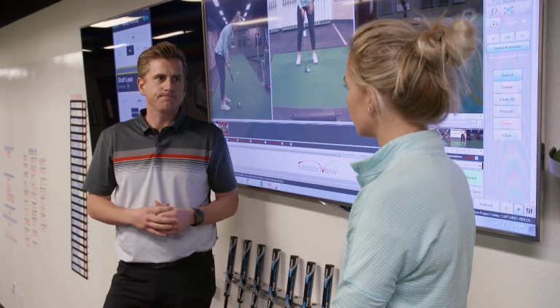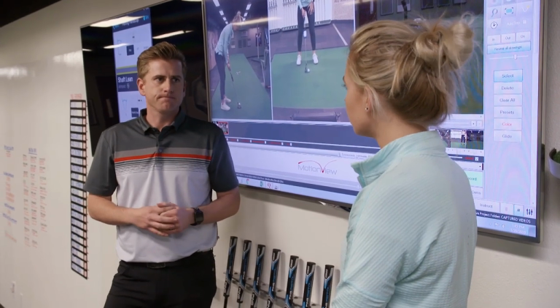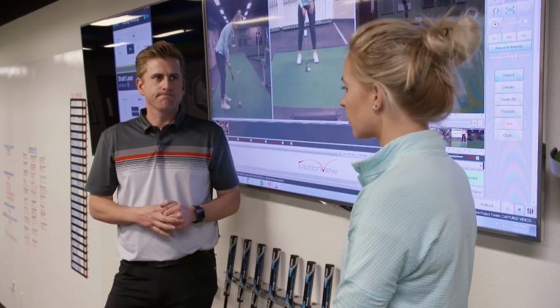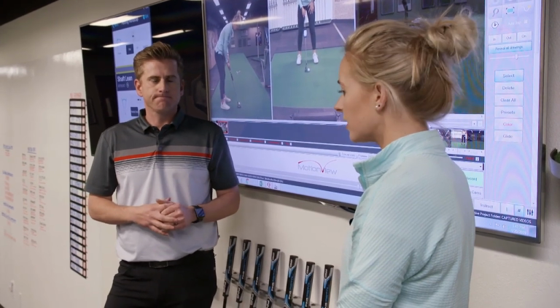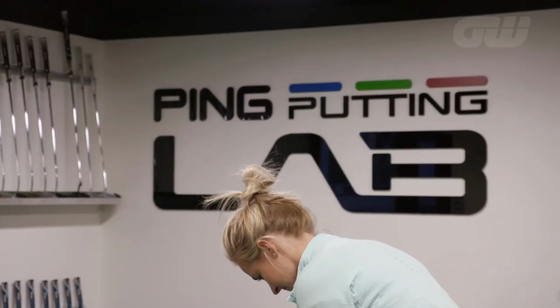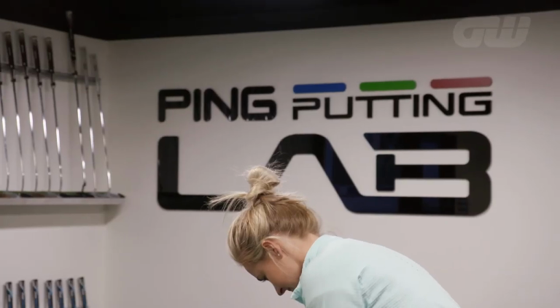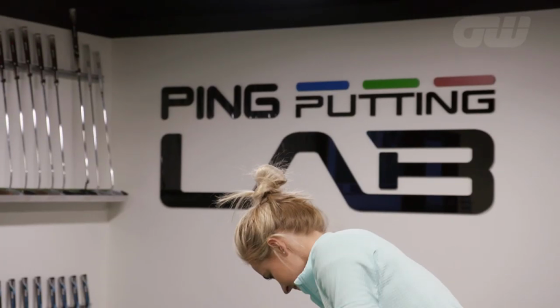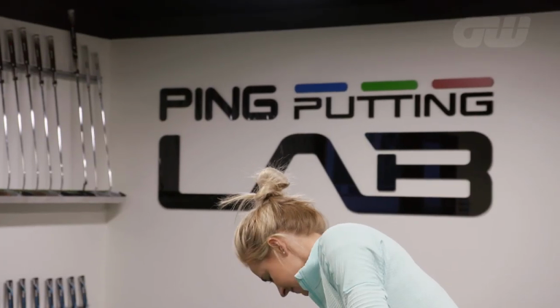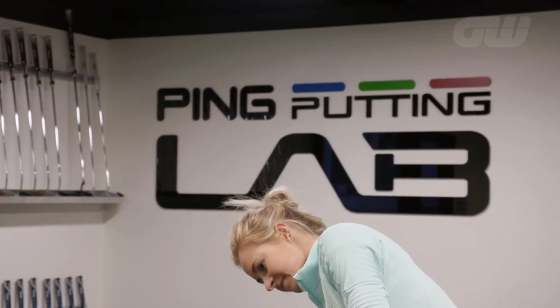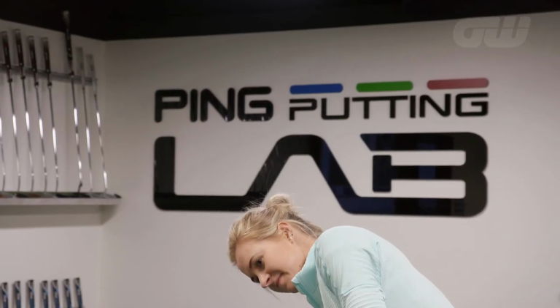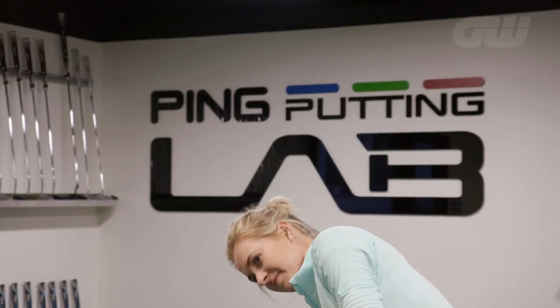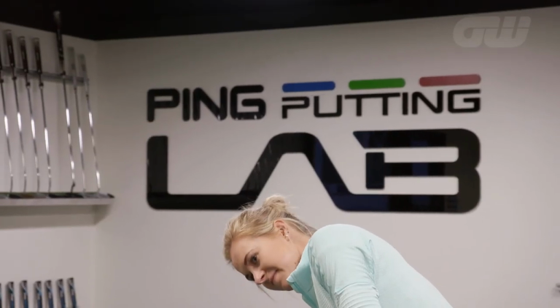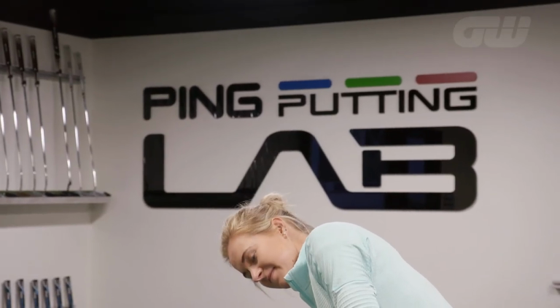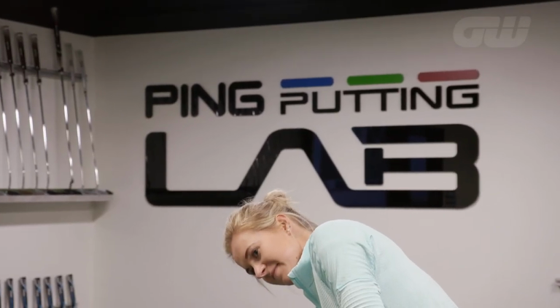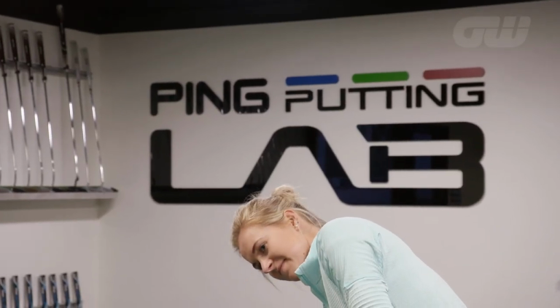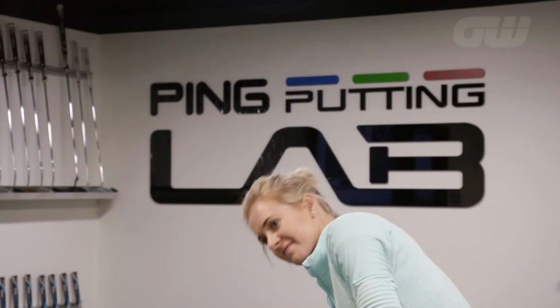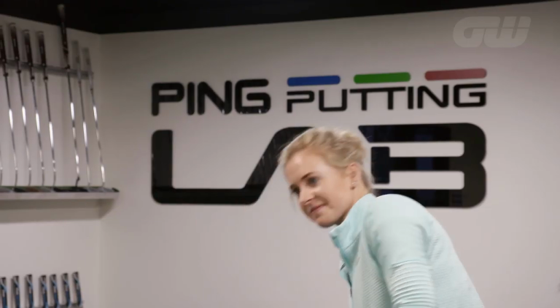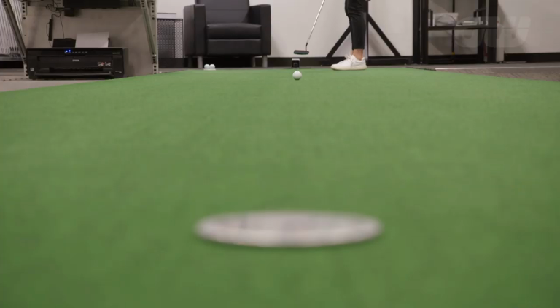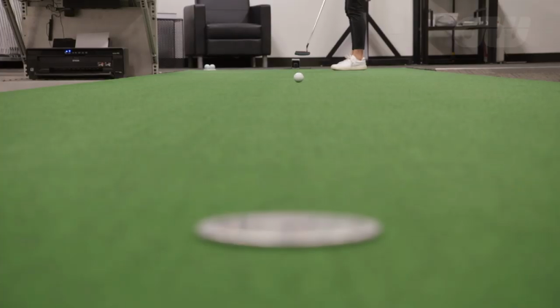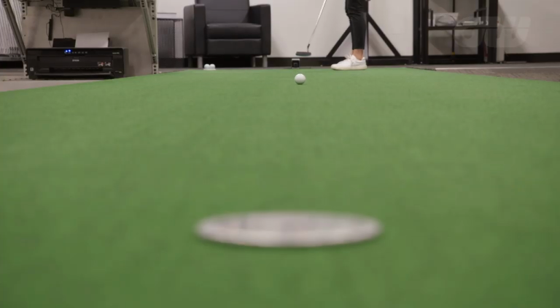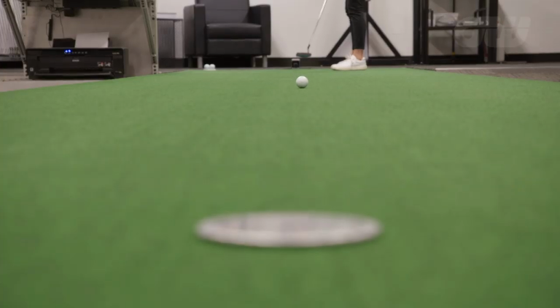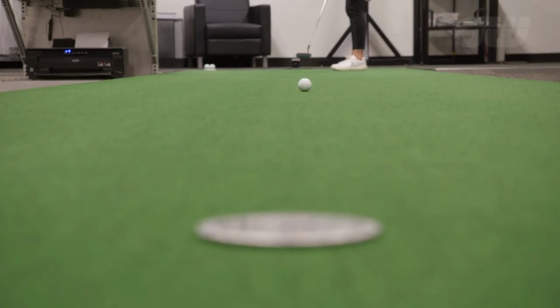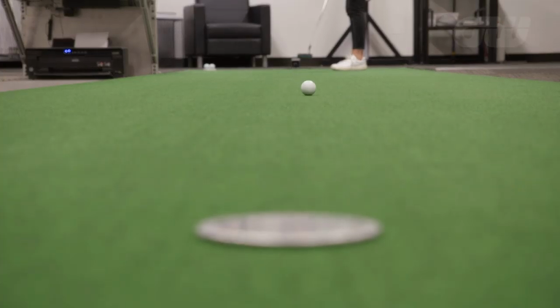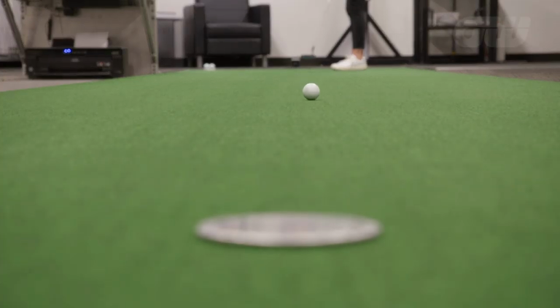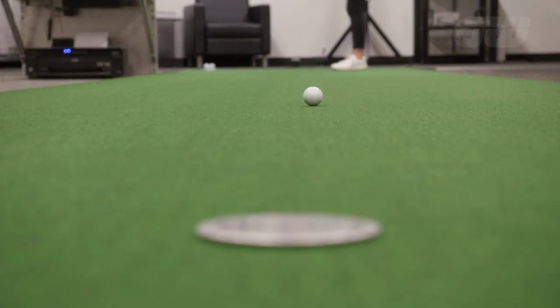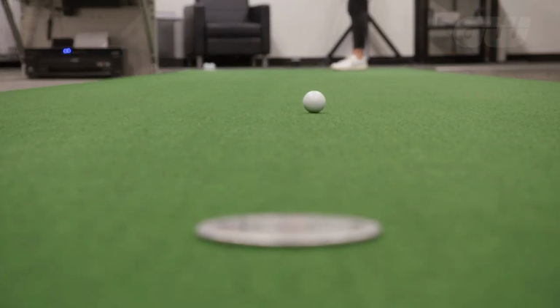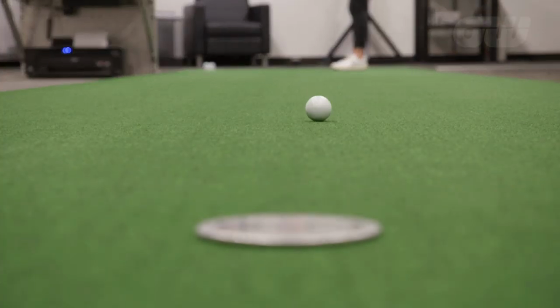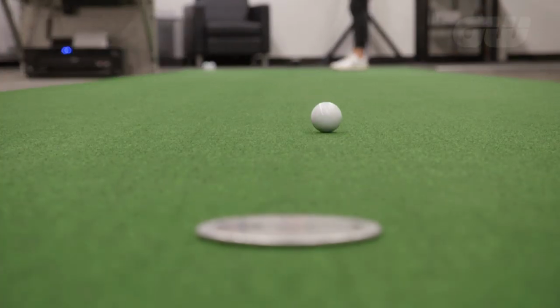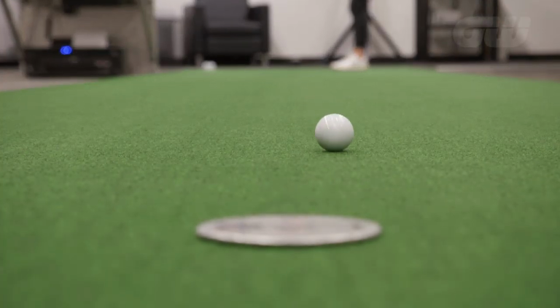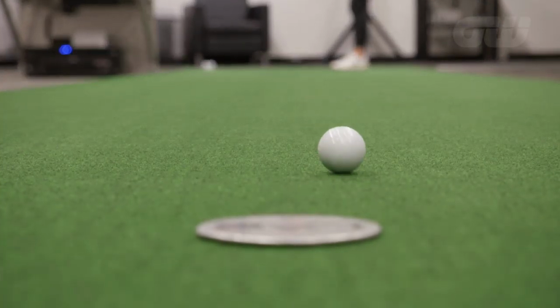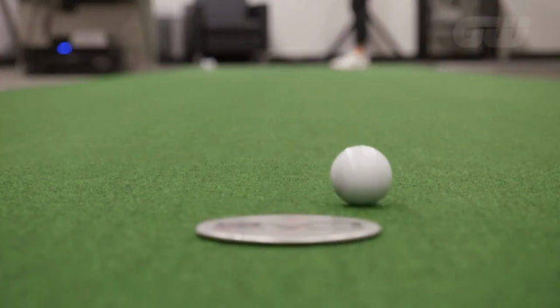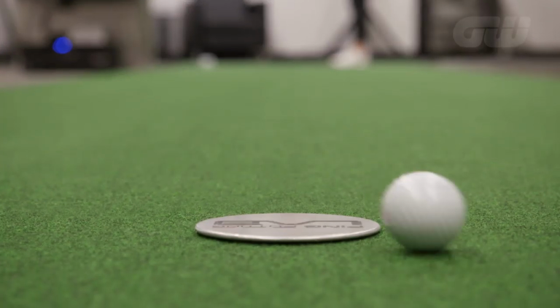So is this the right putter for me or do we need to find another one? Yes, that looks pretty good. That slight arc model is going to be good for your stroke.